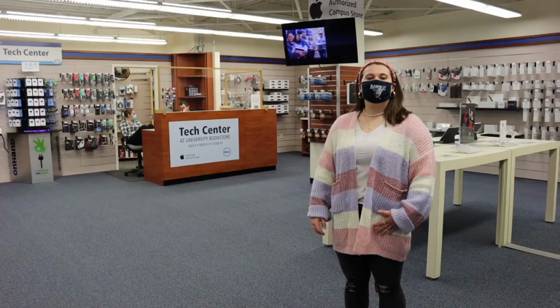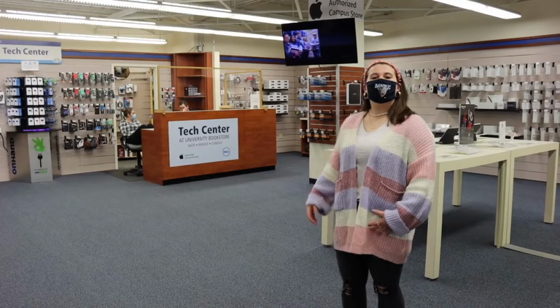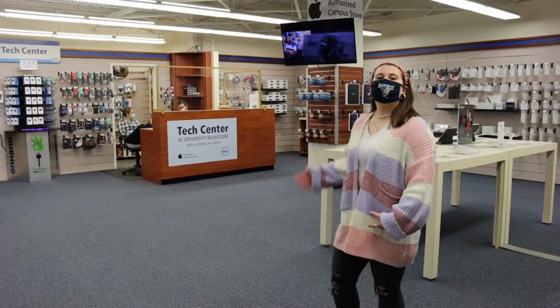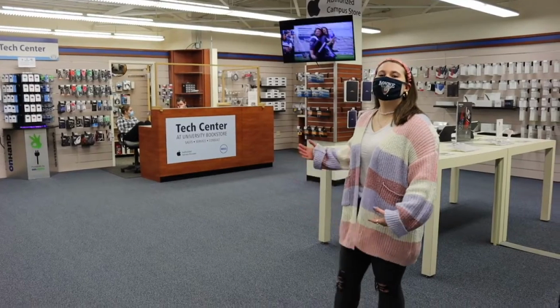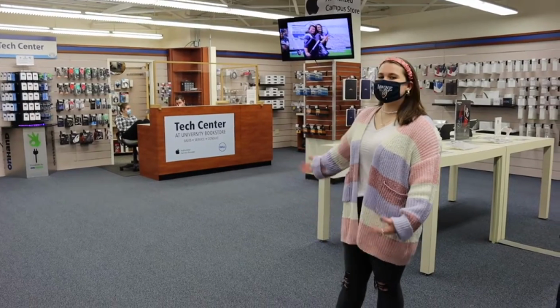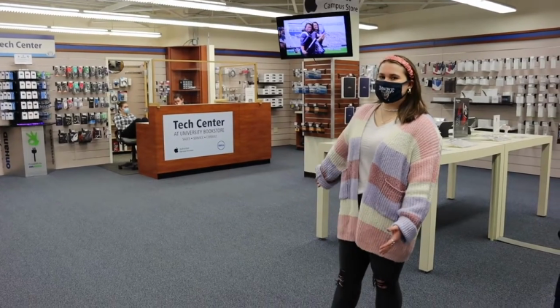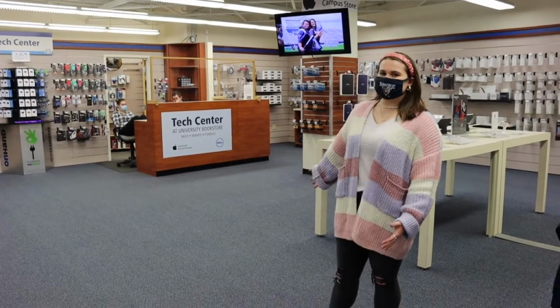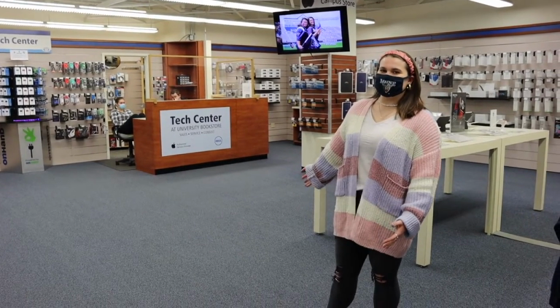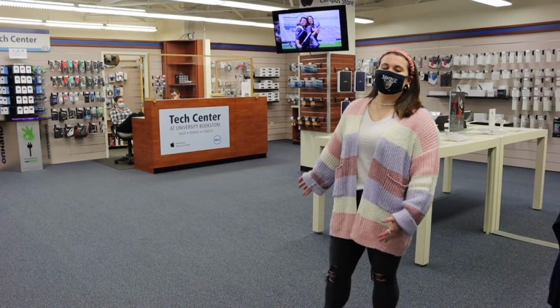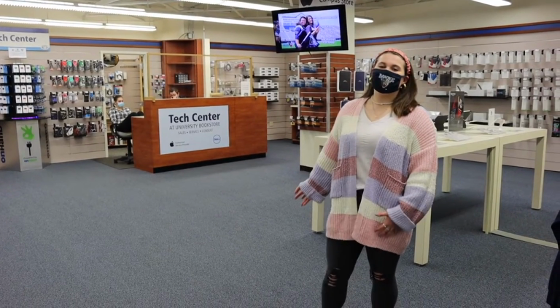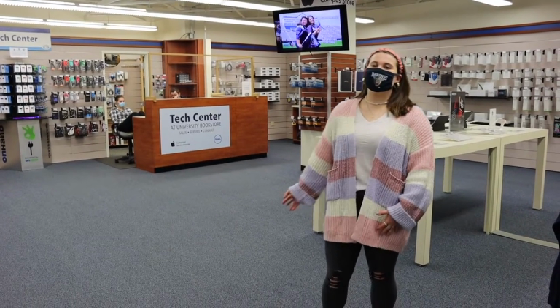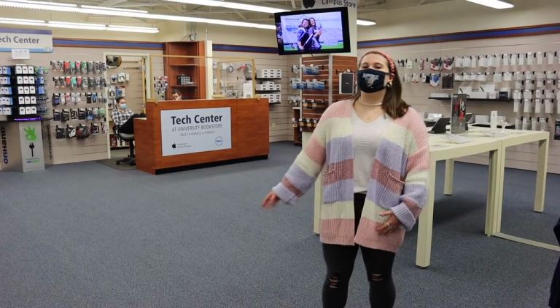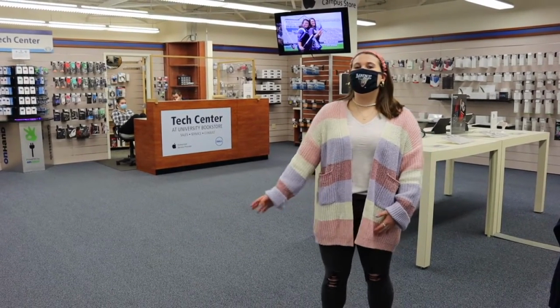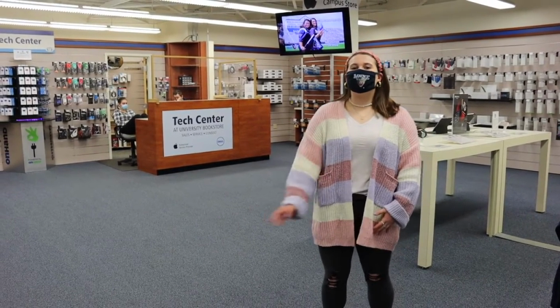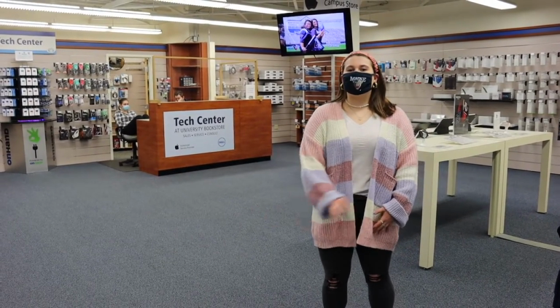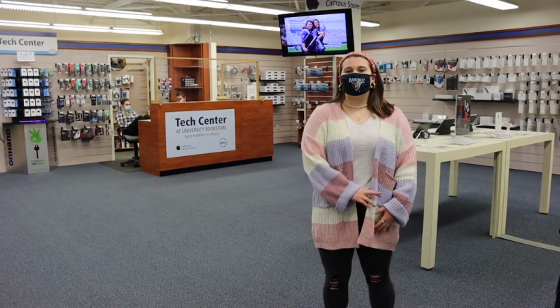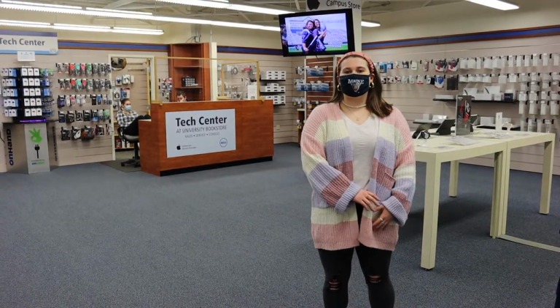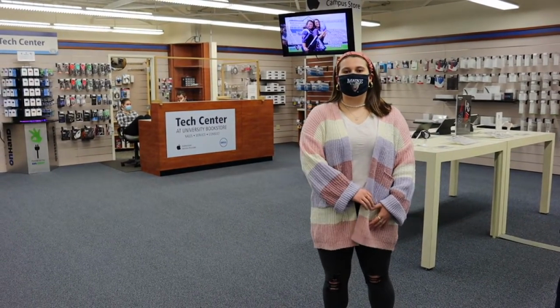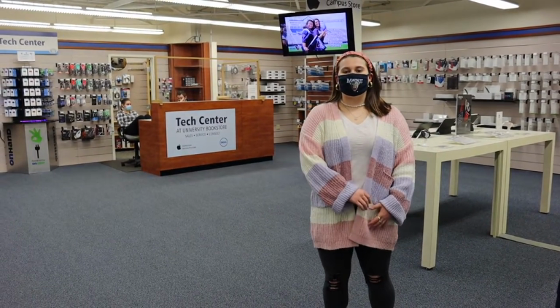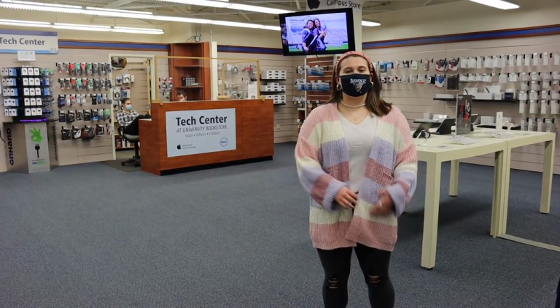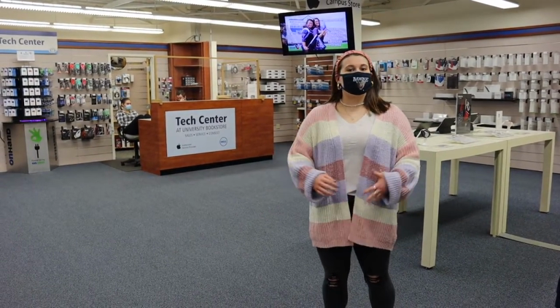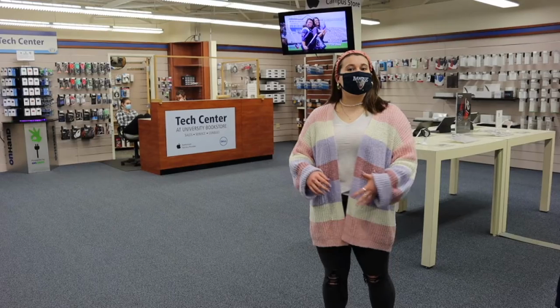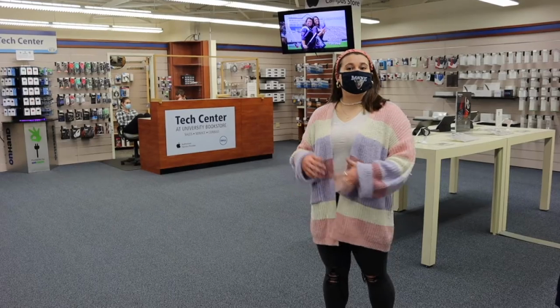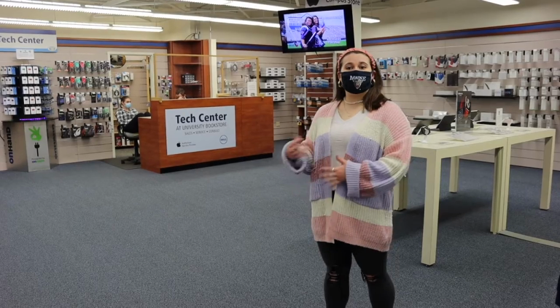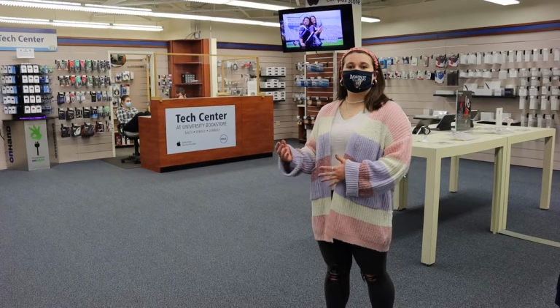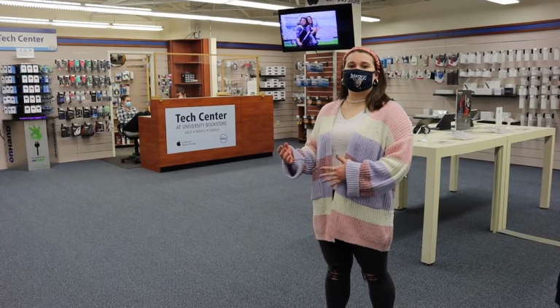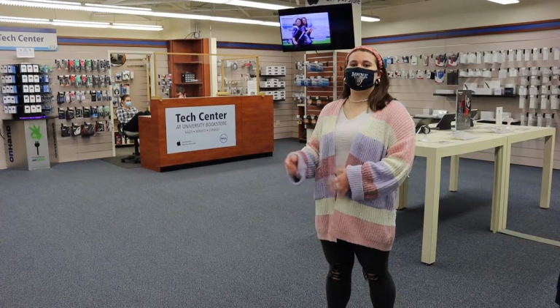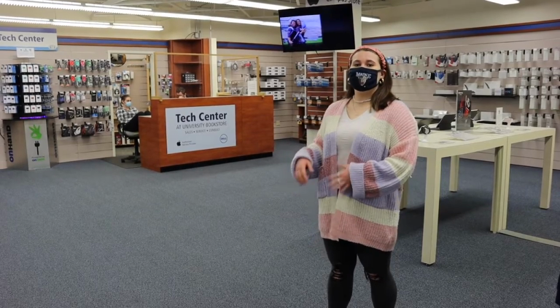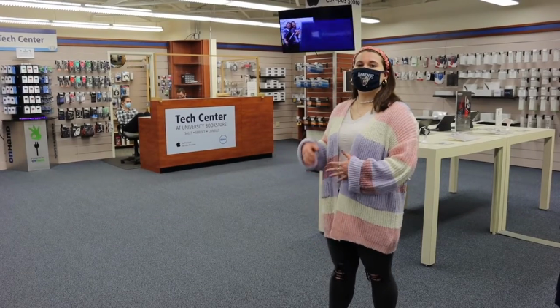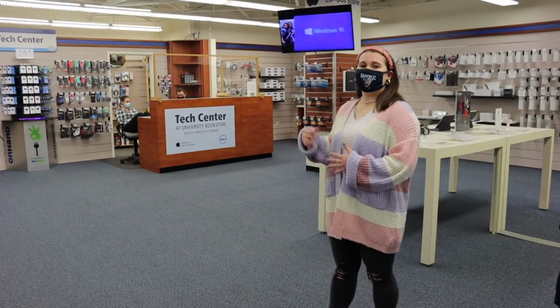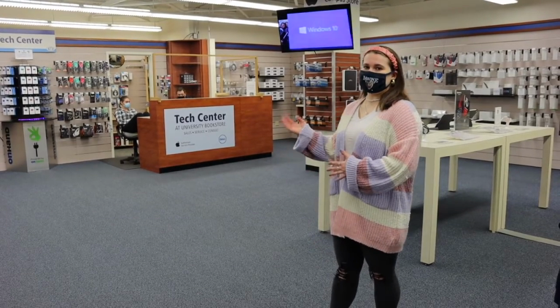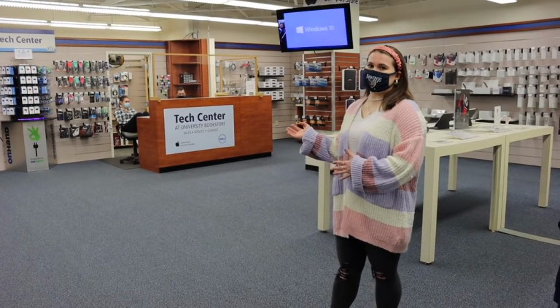Over here is our text center where you can get all your electronic needs, as well as a repair service with our experts.